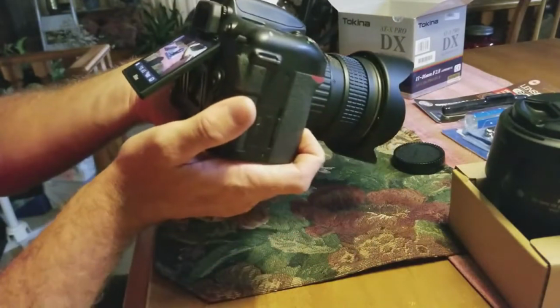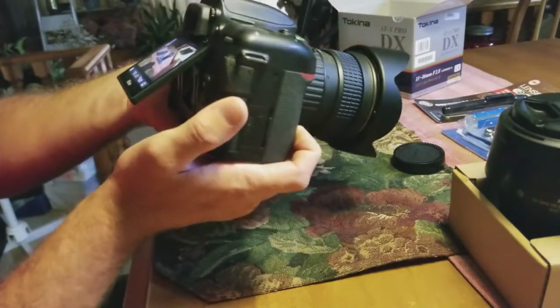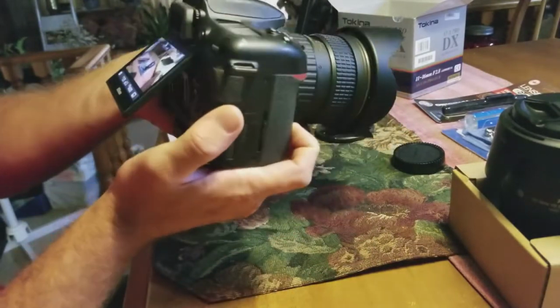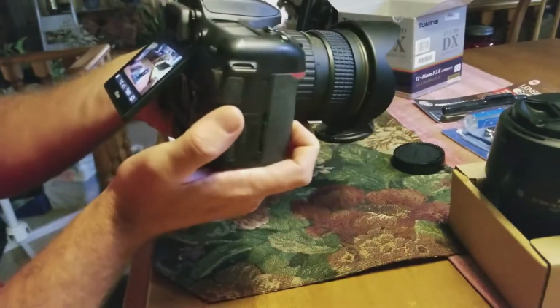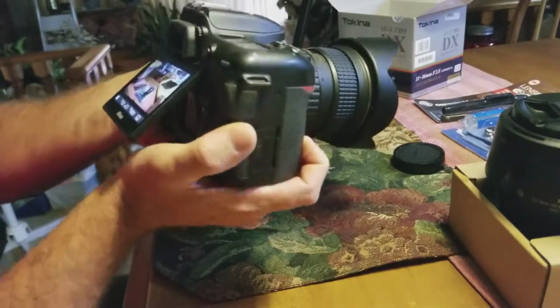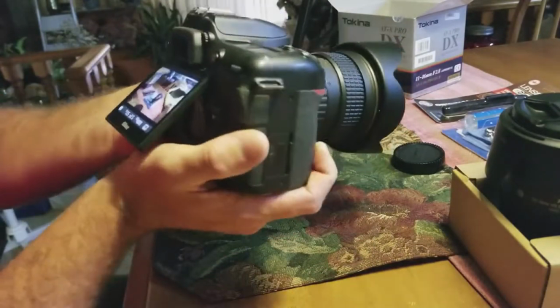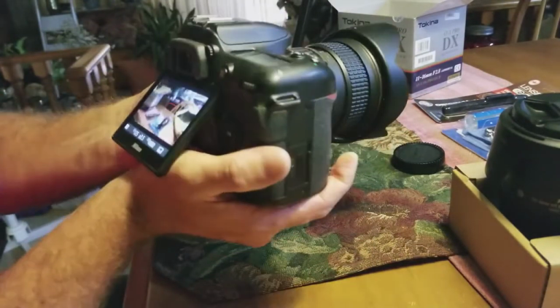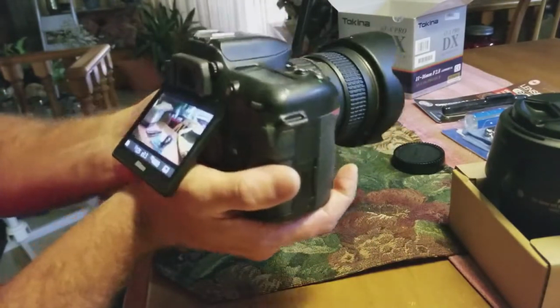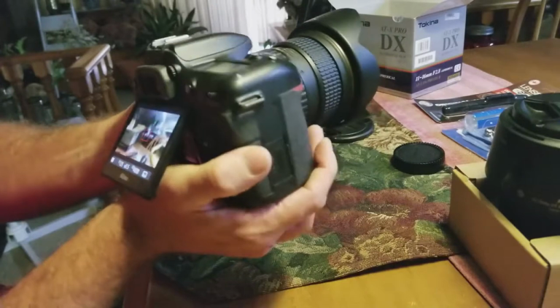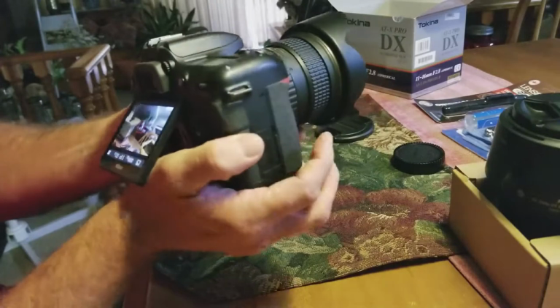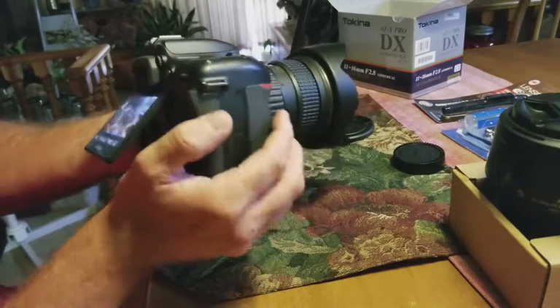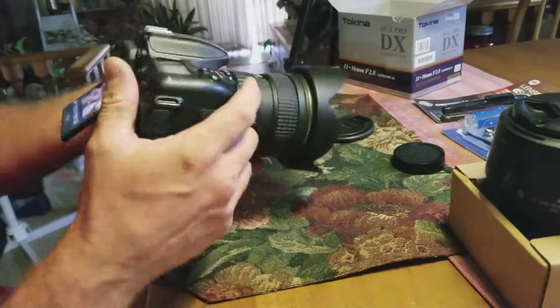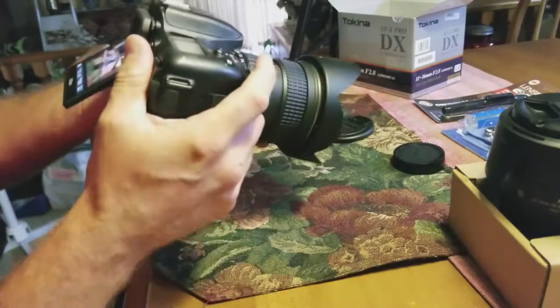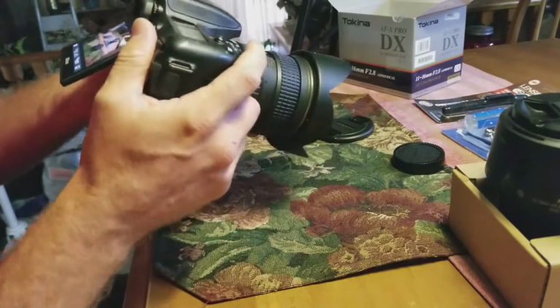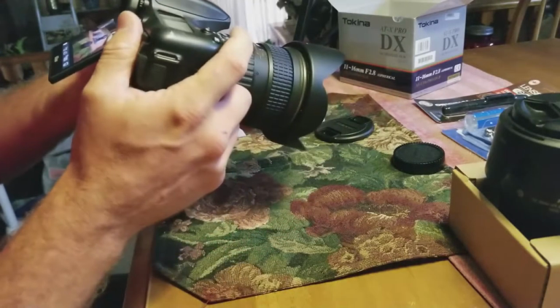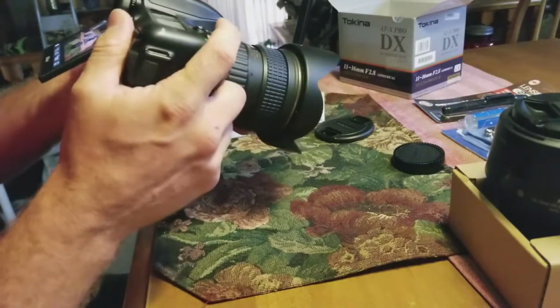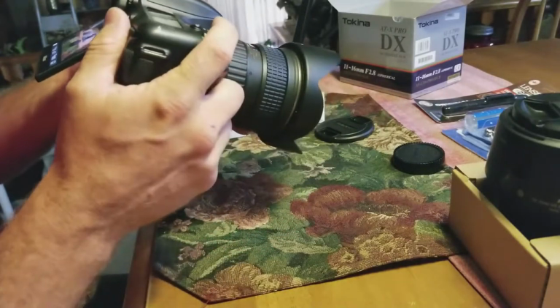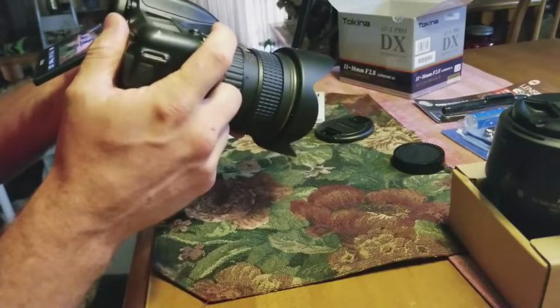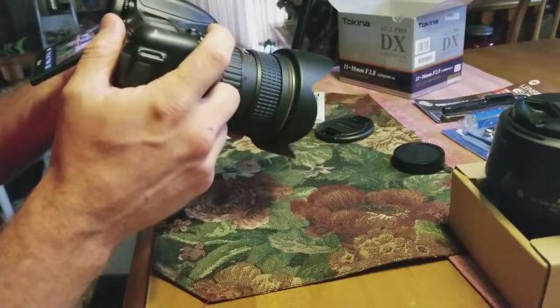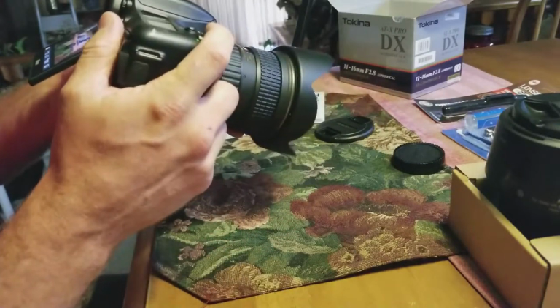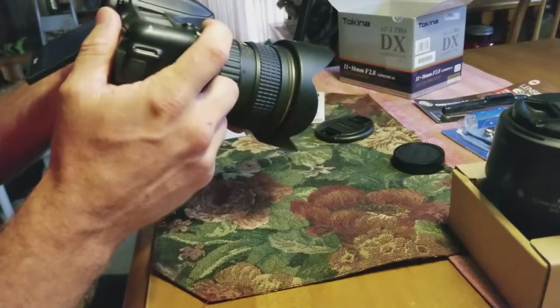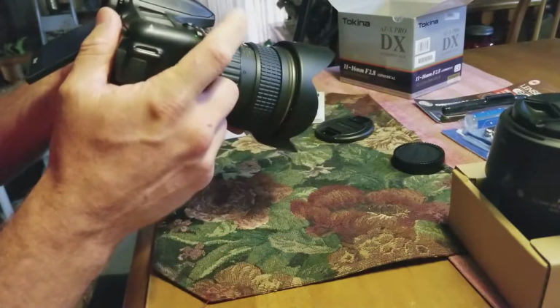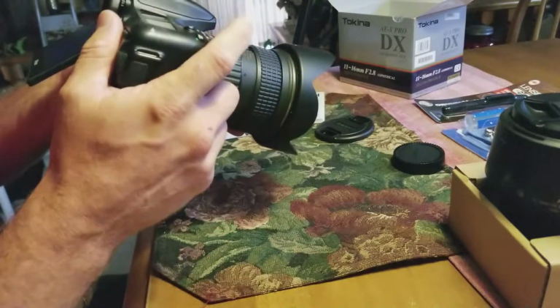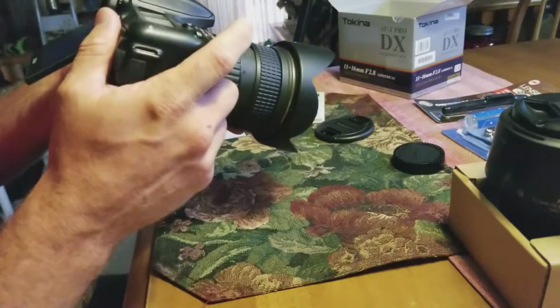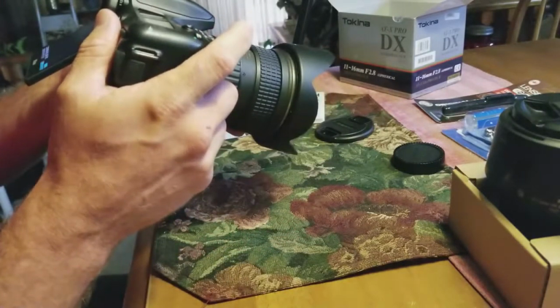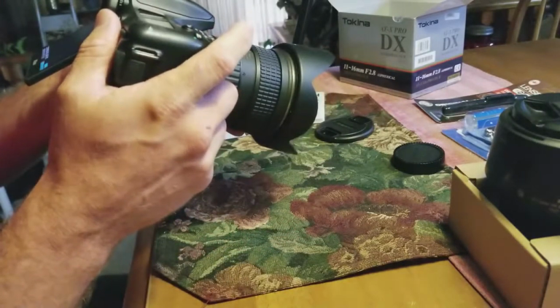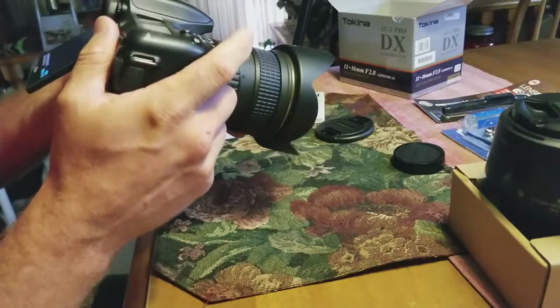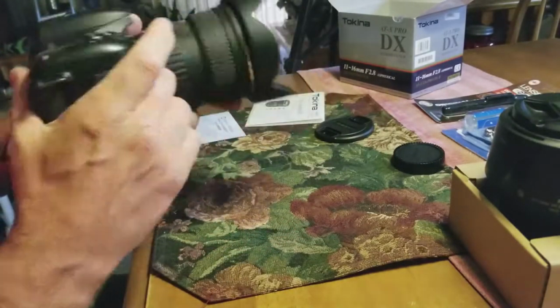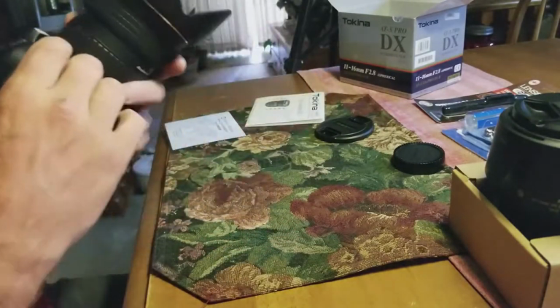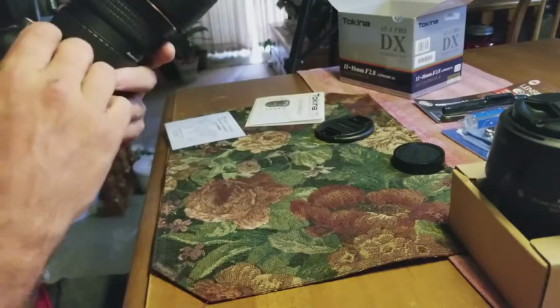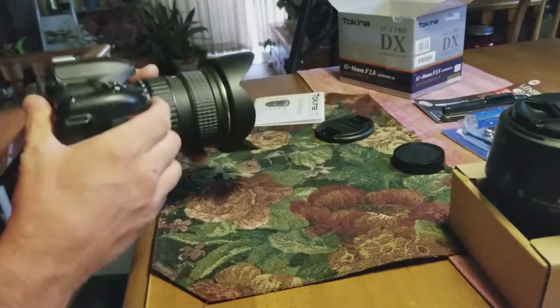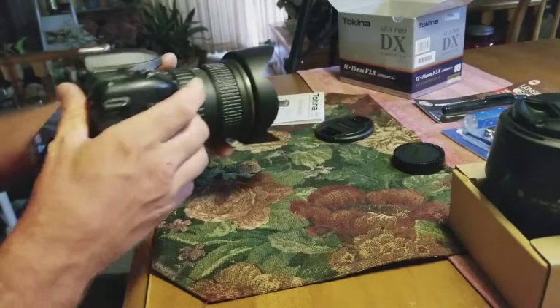All right, I'll go and take some photos. I'll put them up — let us know what you think. If you've got any questions, I'll try and answer them as best as I can with it.